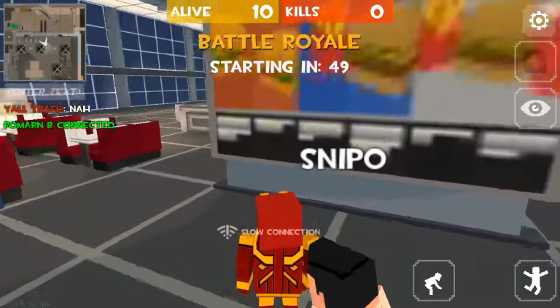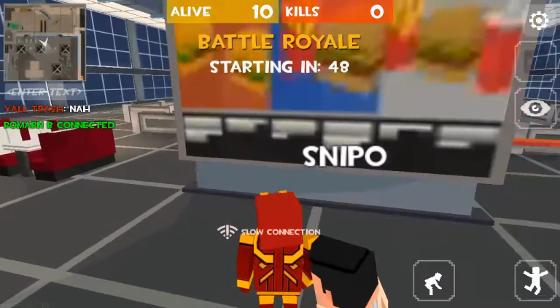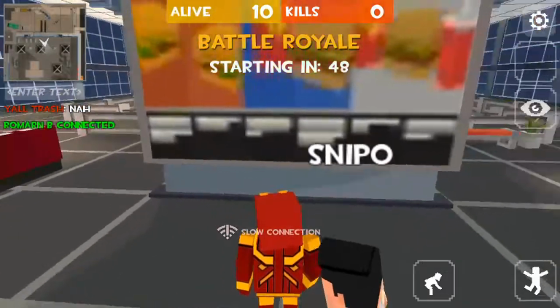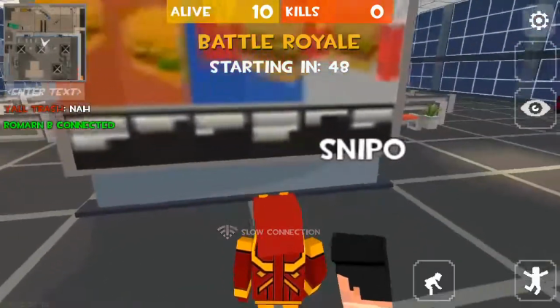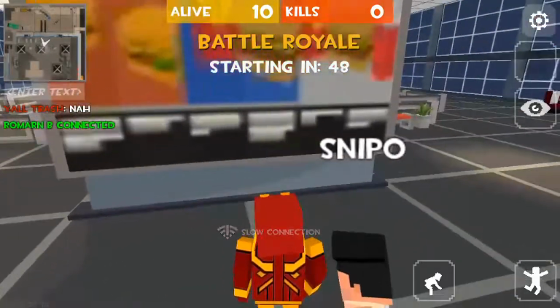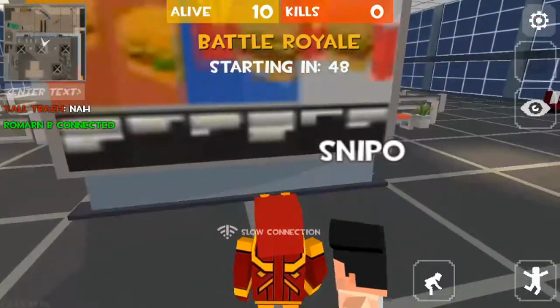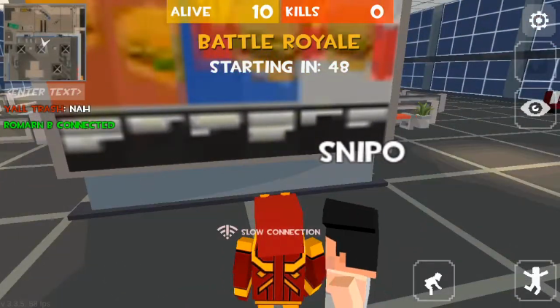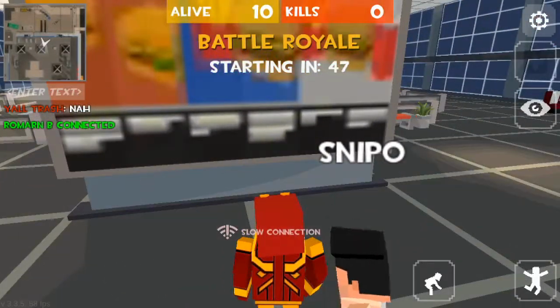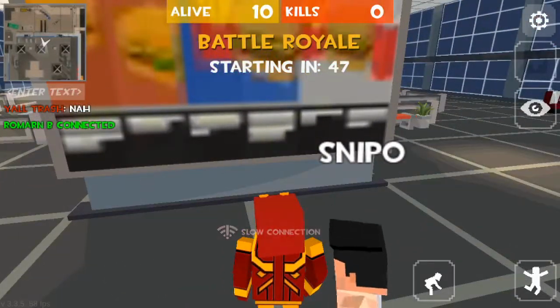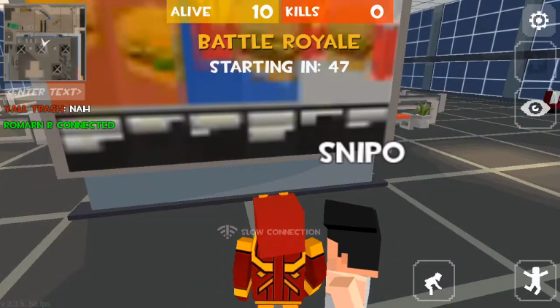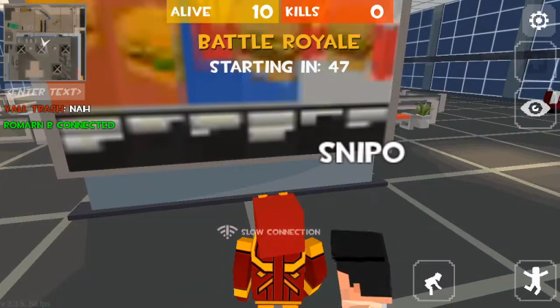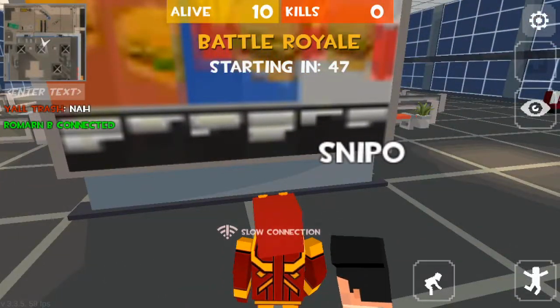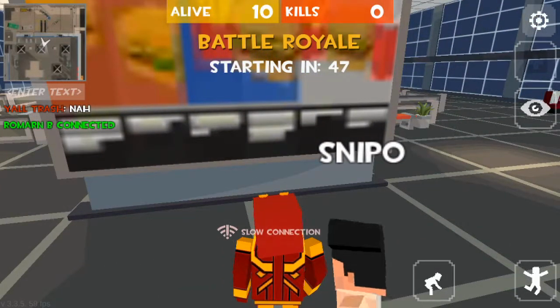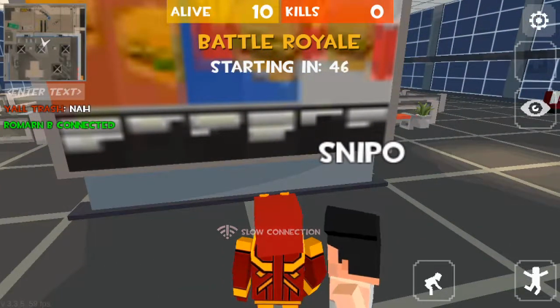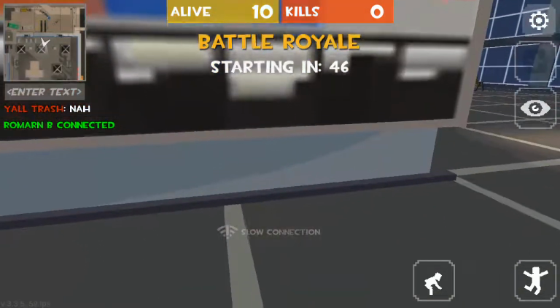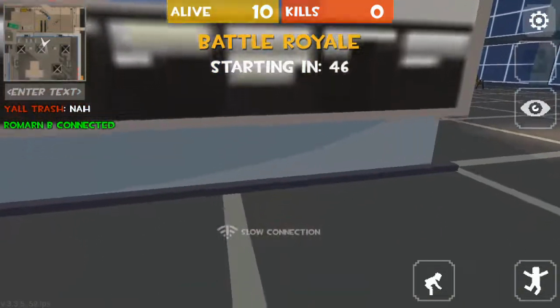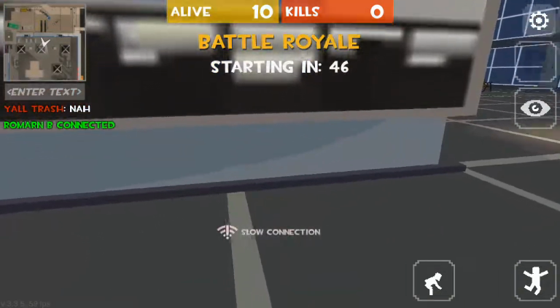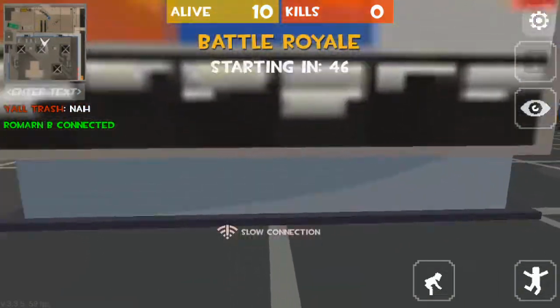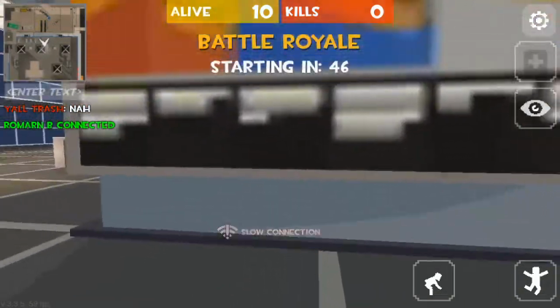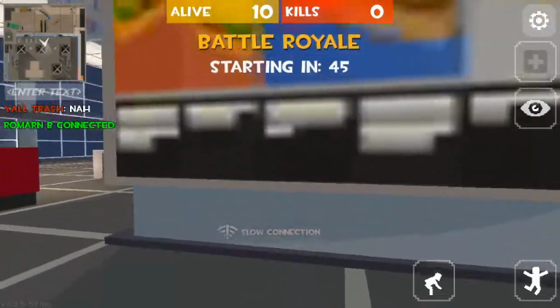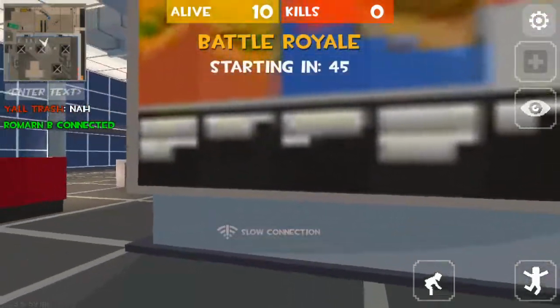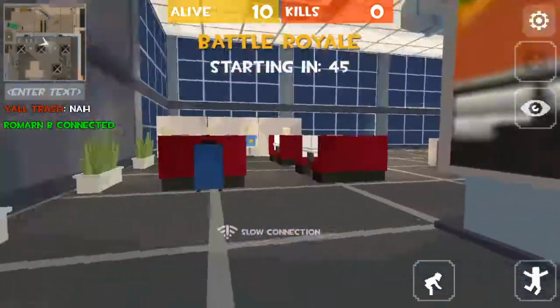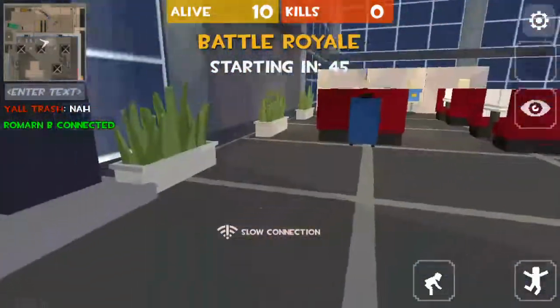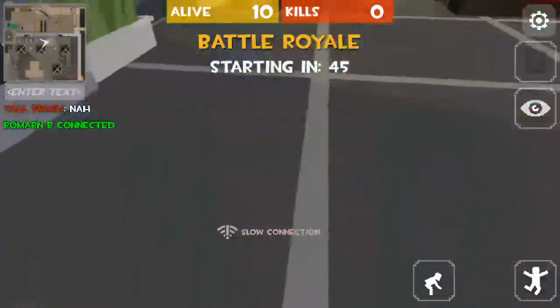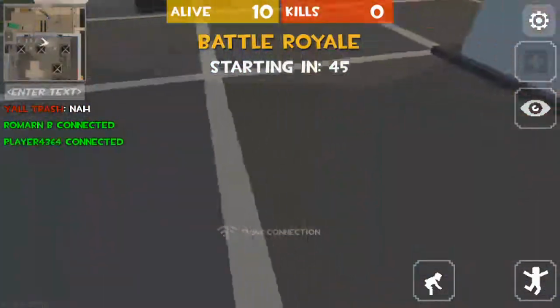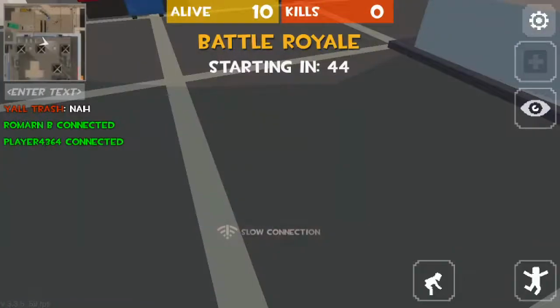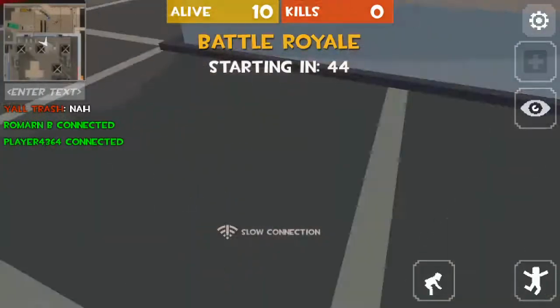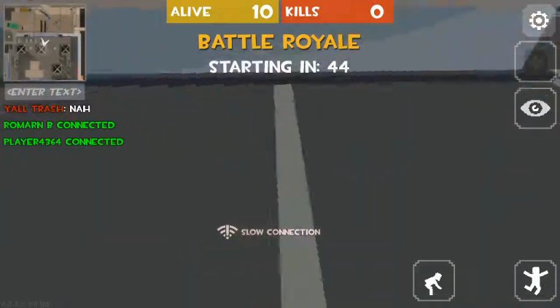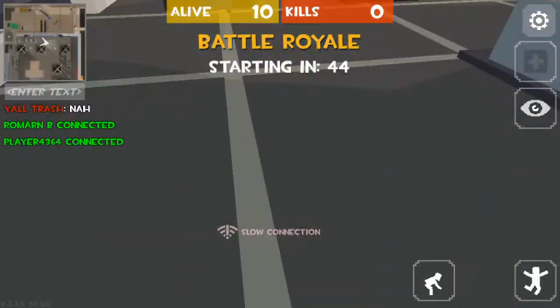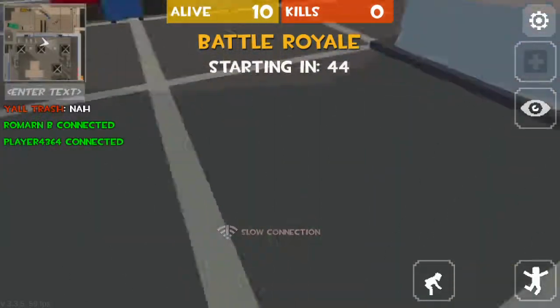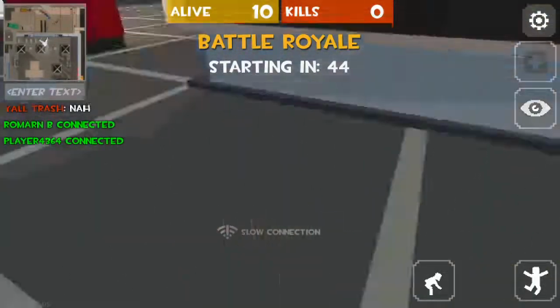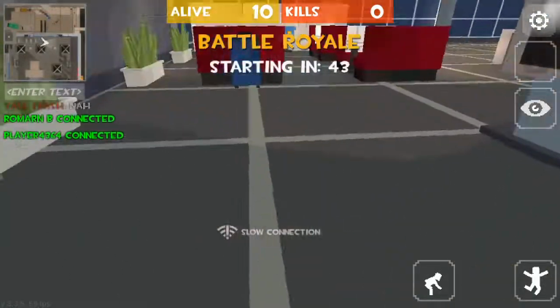Hit the X to get out. Now you do this to get in first person. That means you cannot see your body at all.